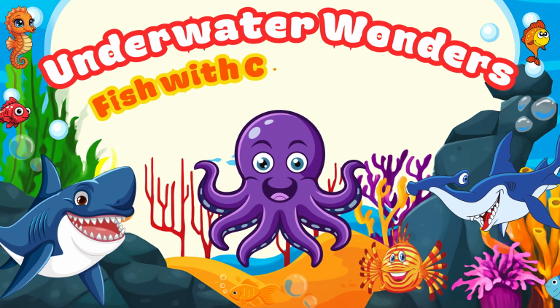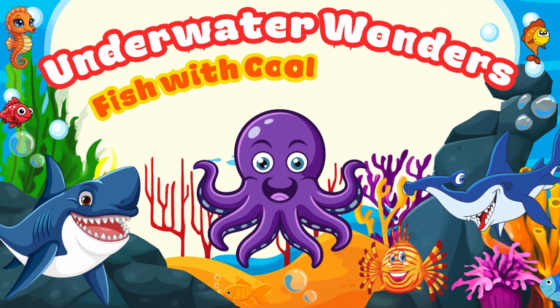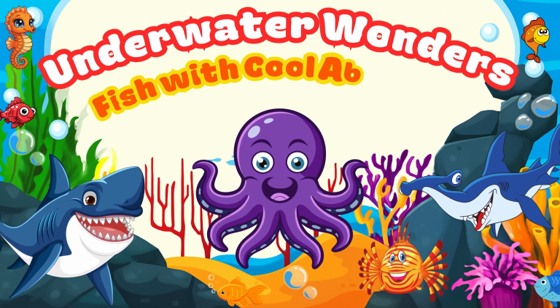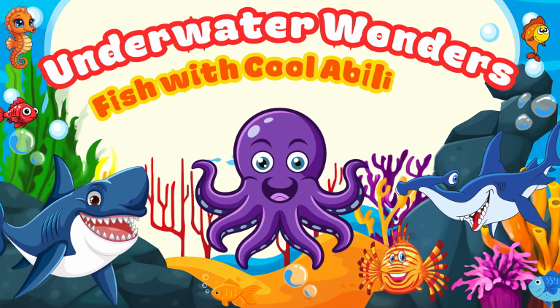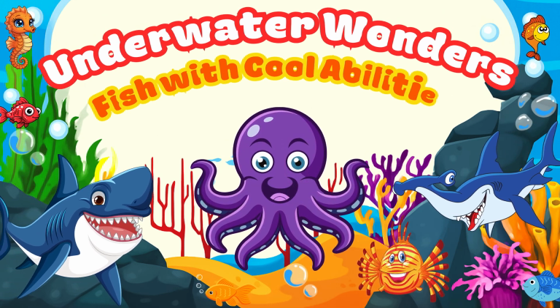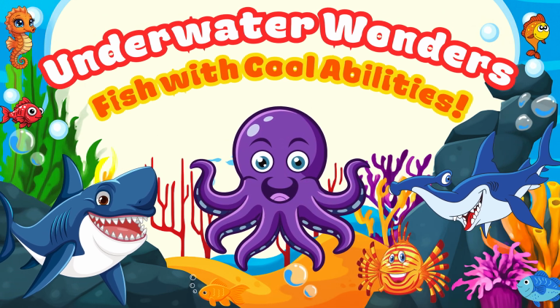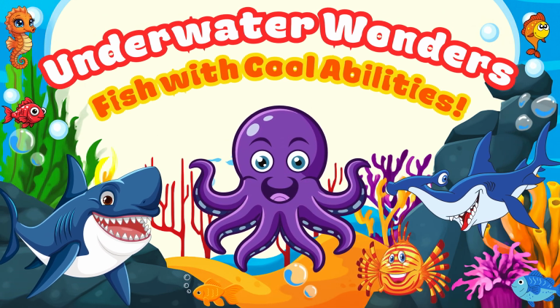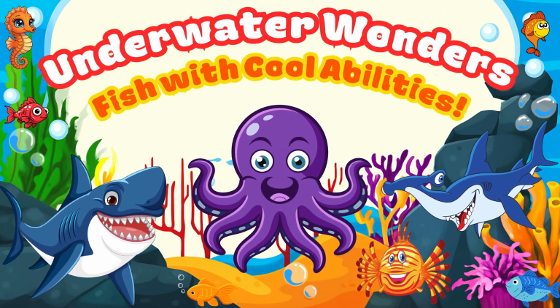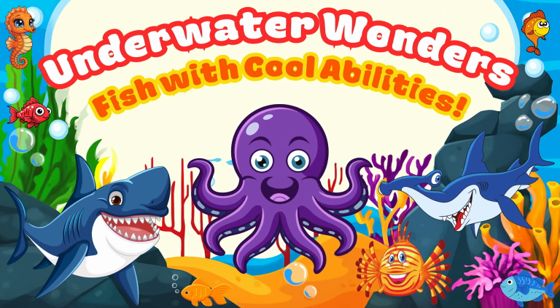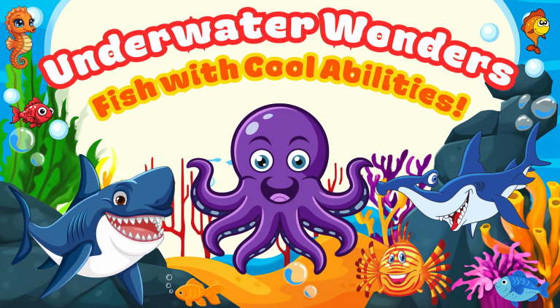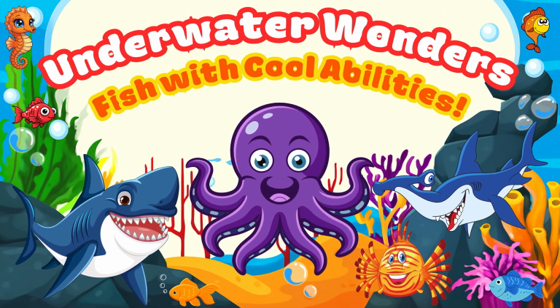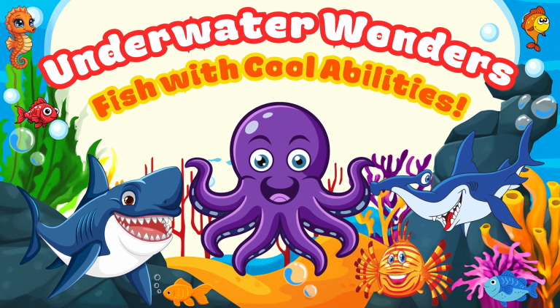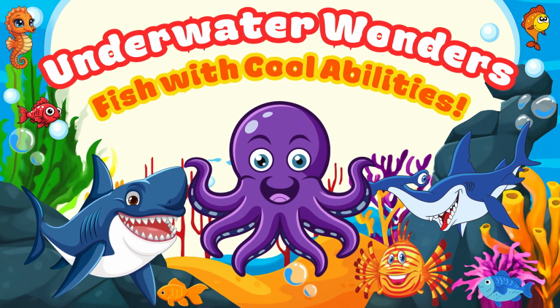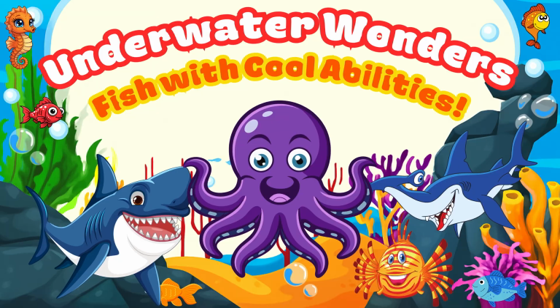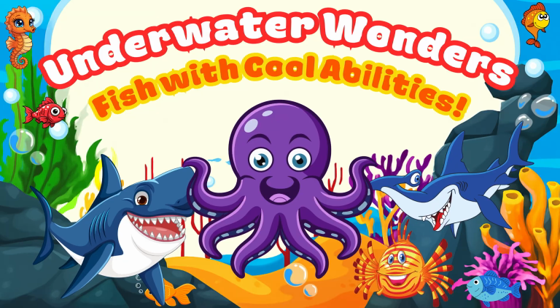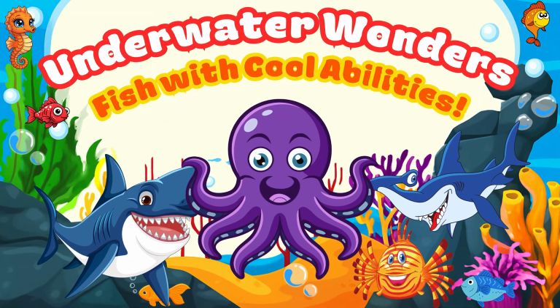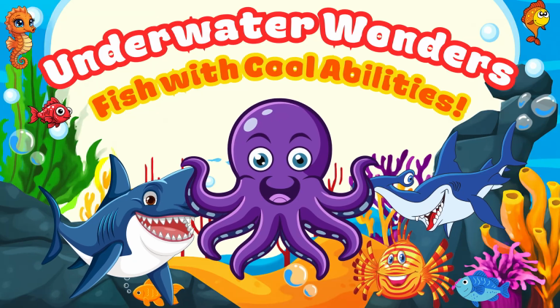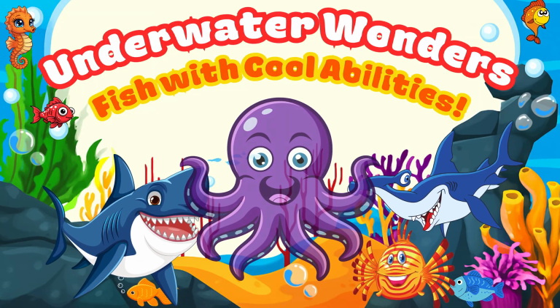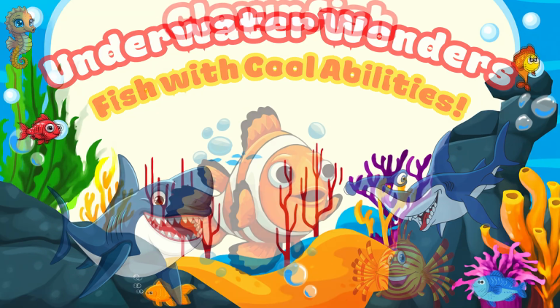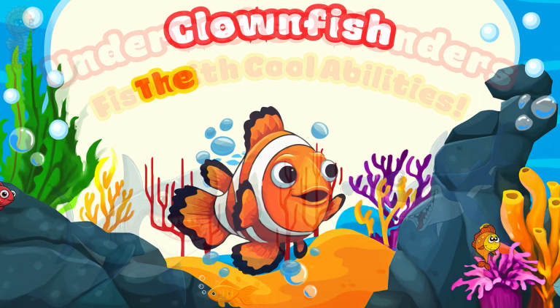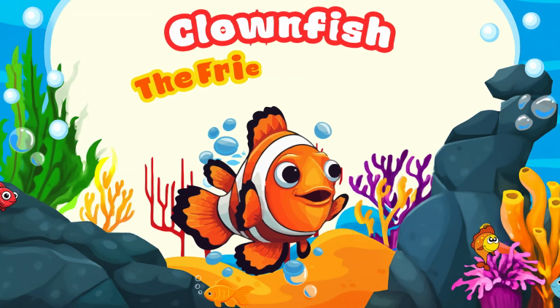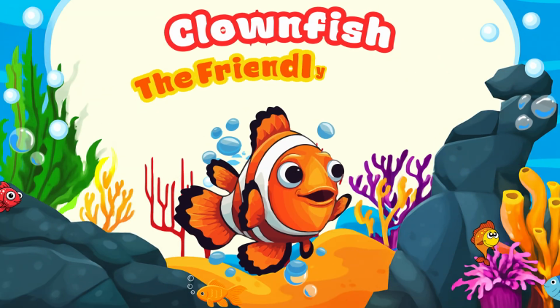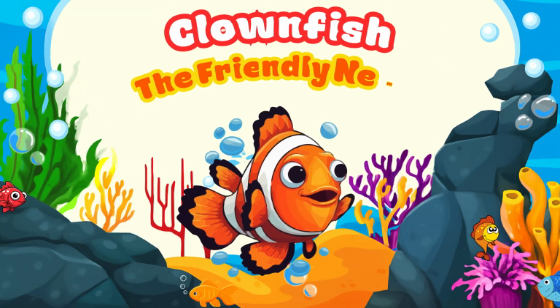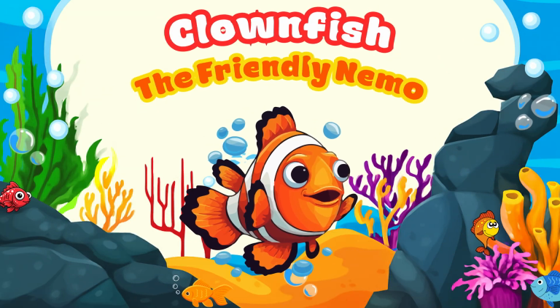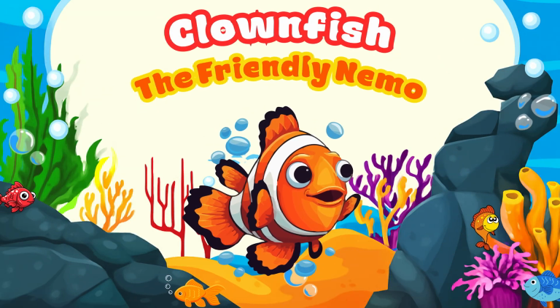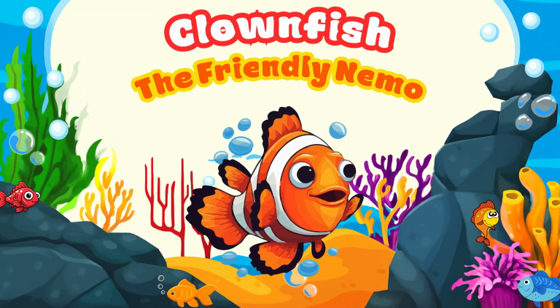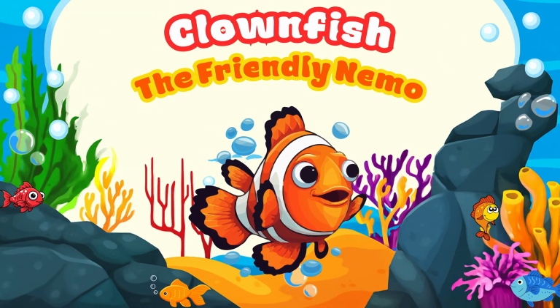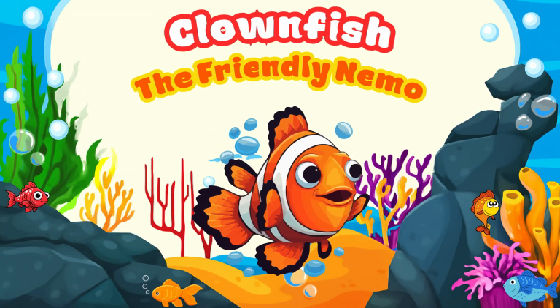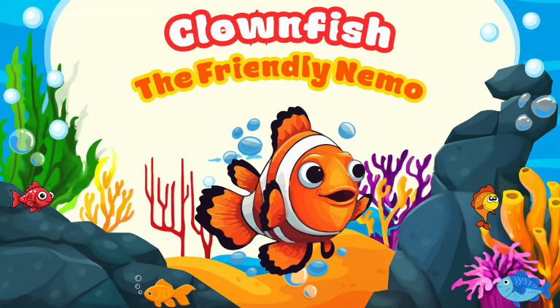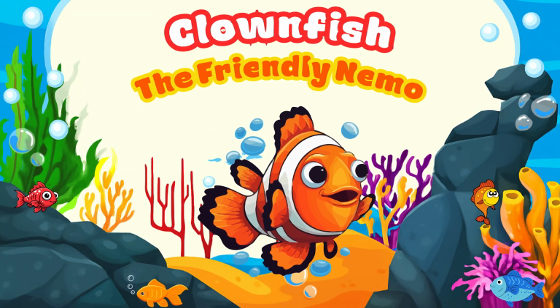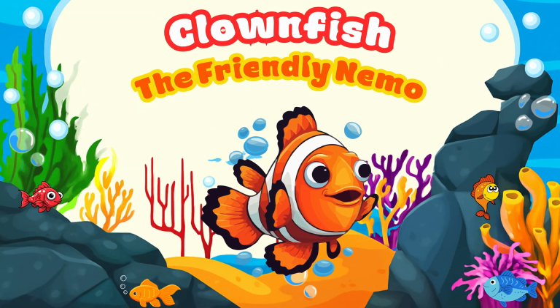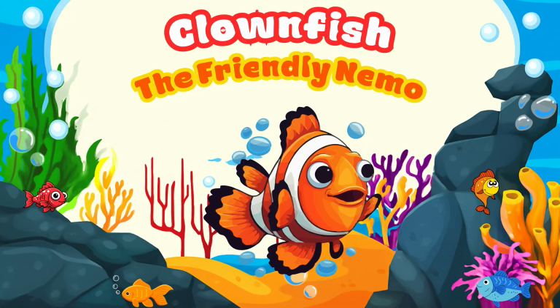Underwater Wonders: Fish with Cool Abilities. Clownfish: the Friendly Nemo.